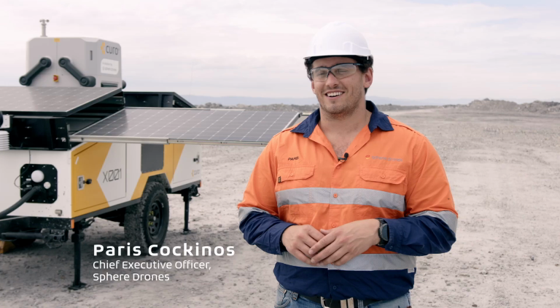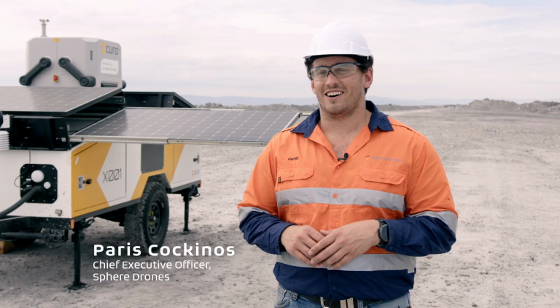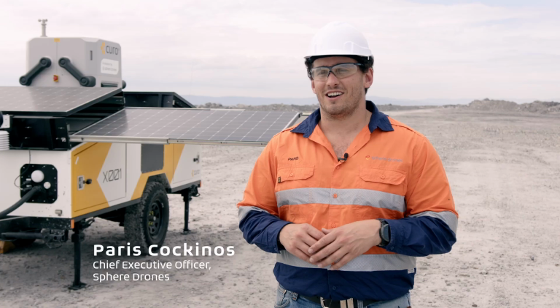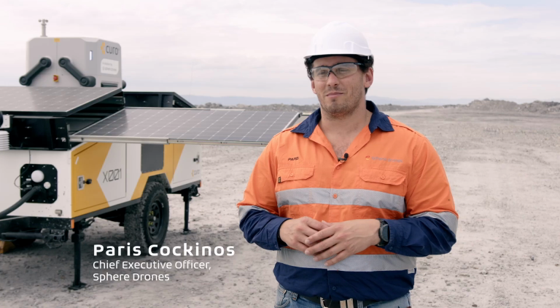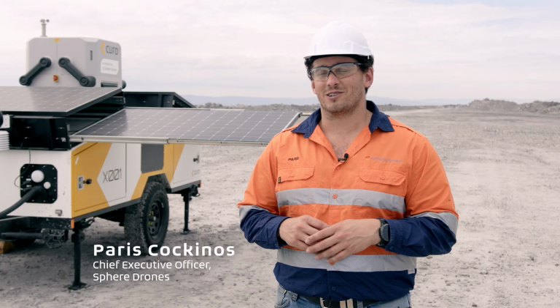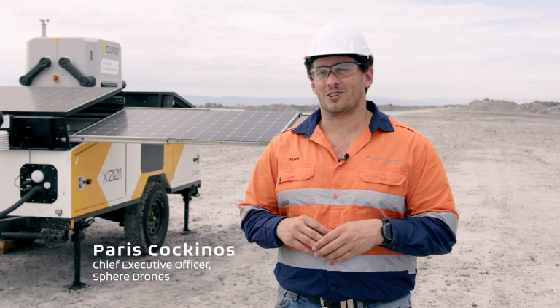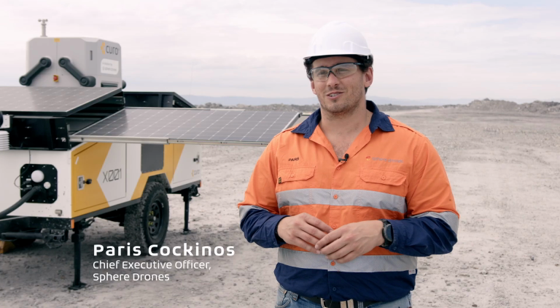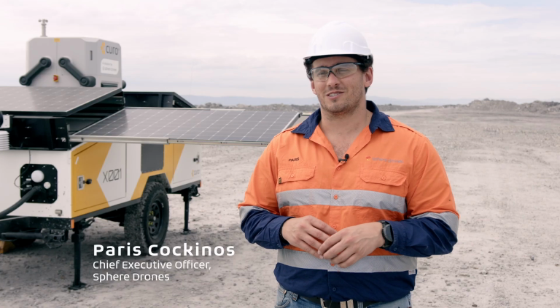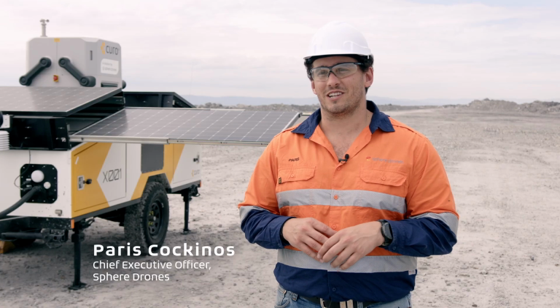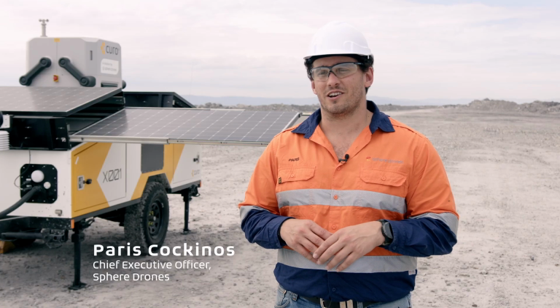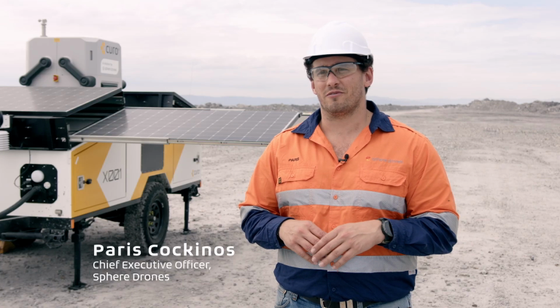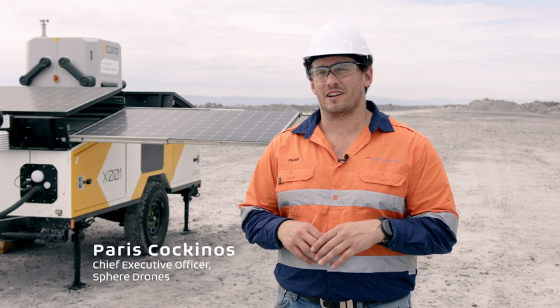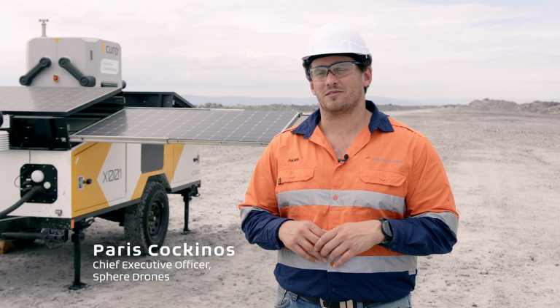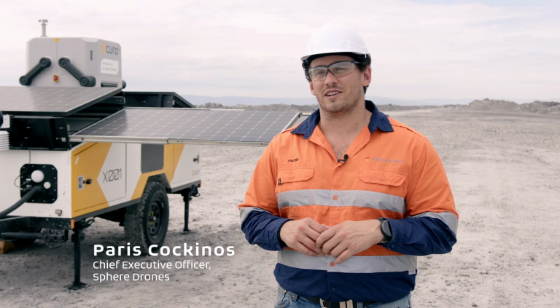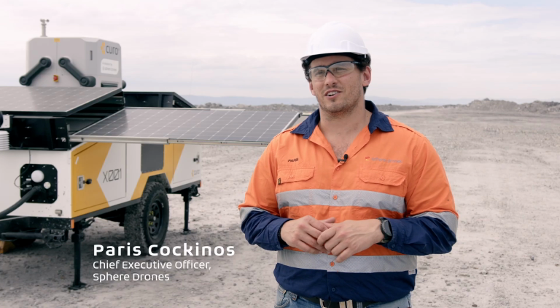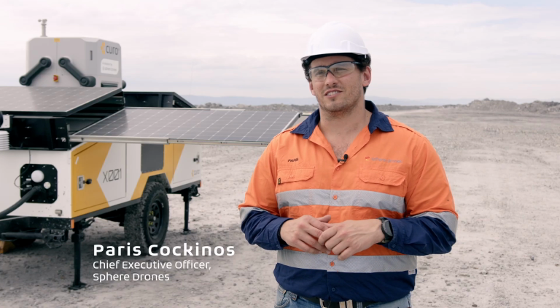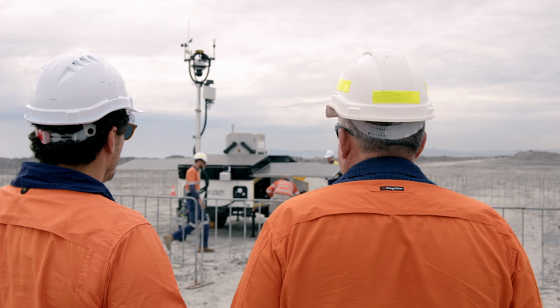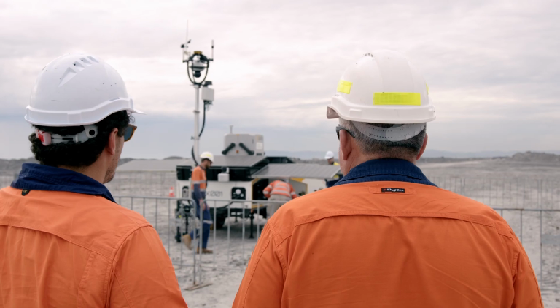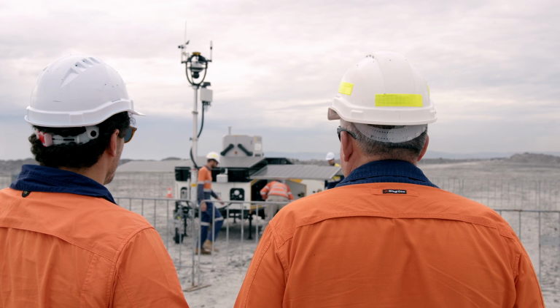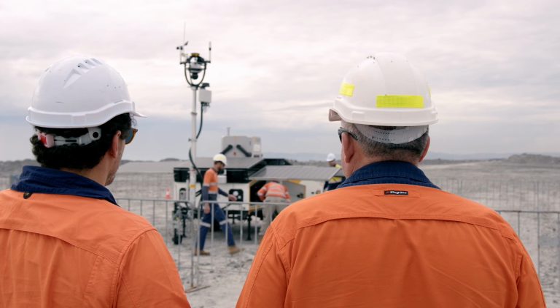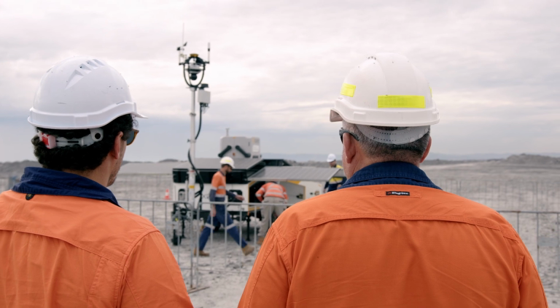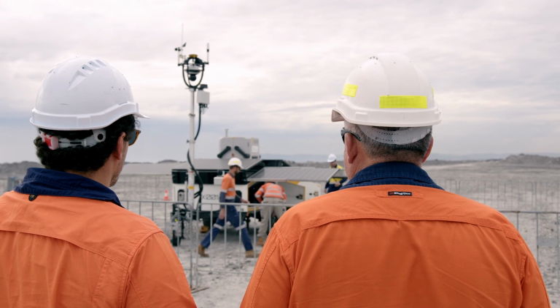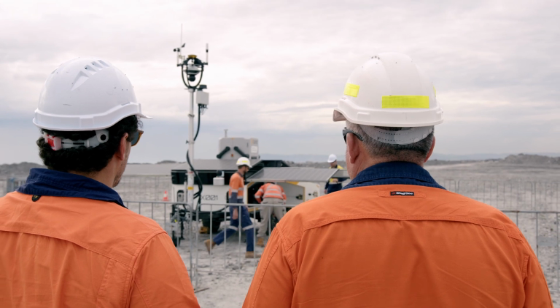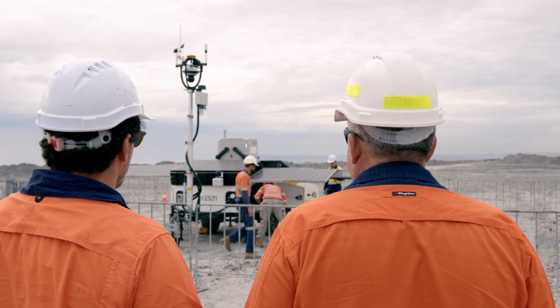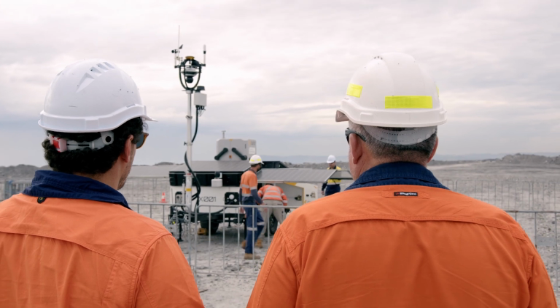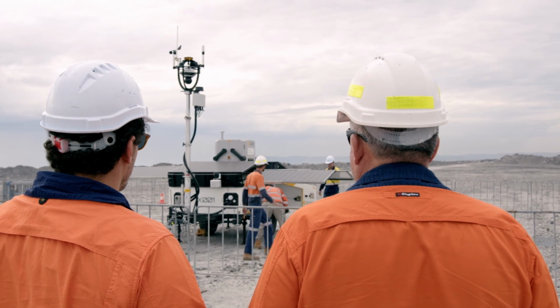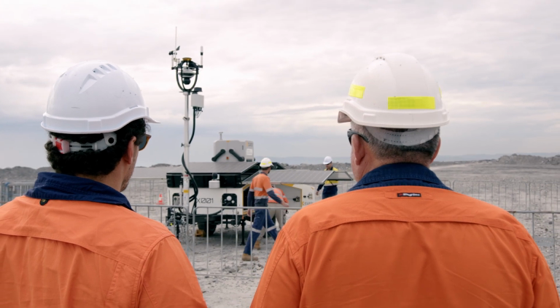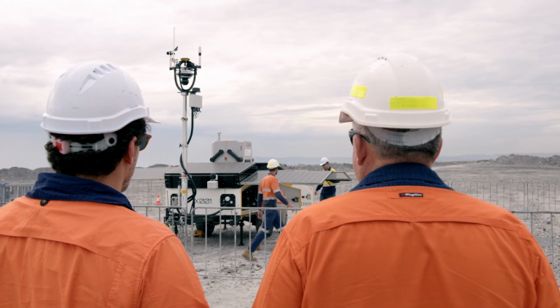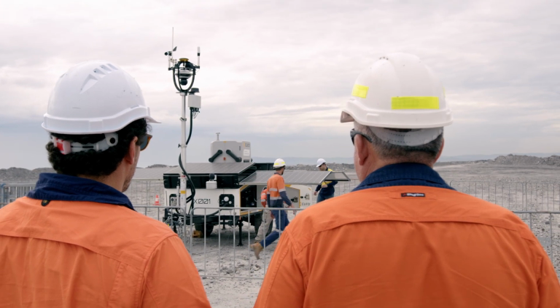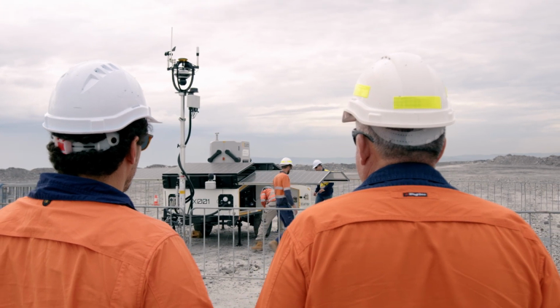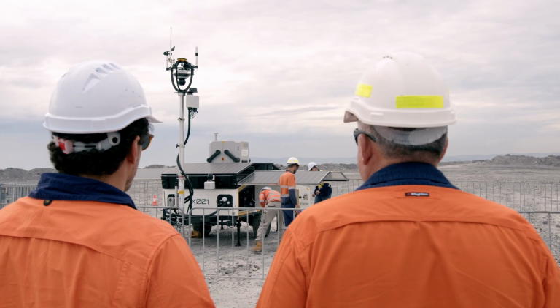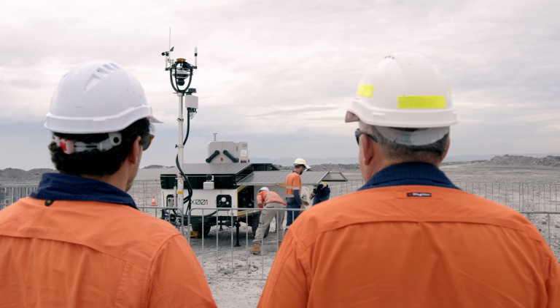Hi, I'm Paris Kokkinos, CEO and founder of Sphere Drones. We're out here today in the Hunter Valley at Yankol's mine site.